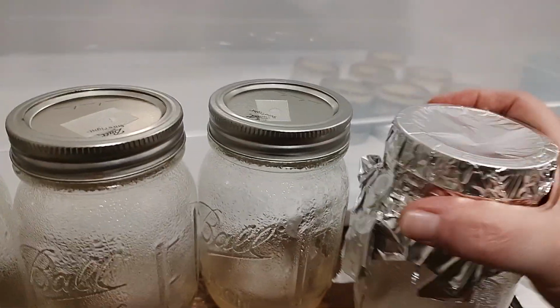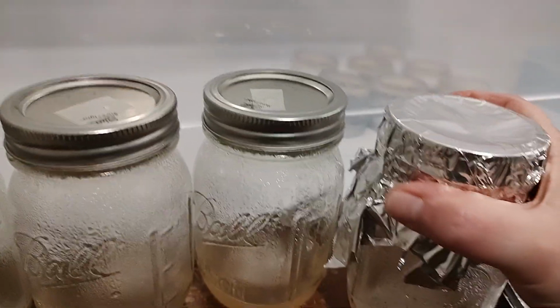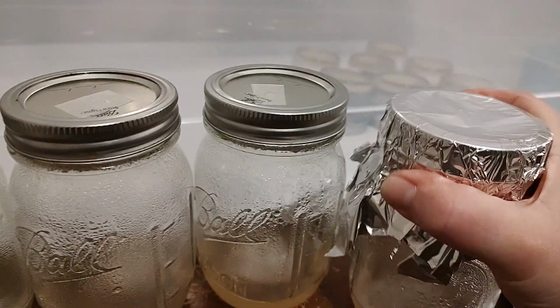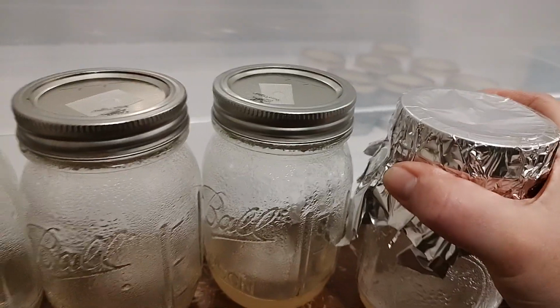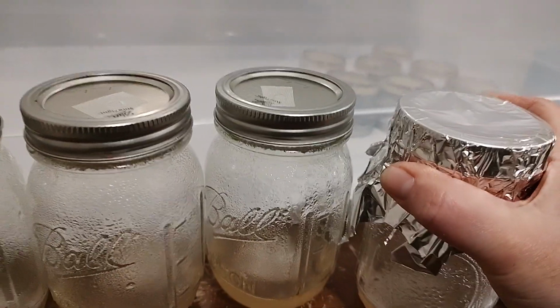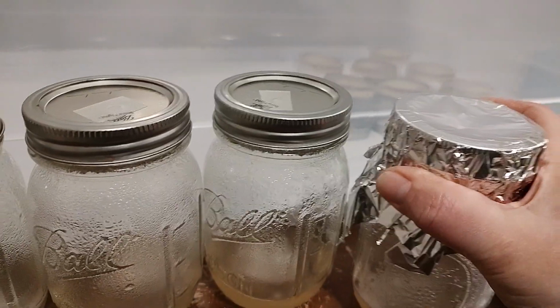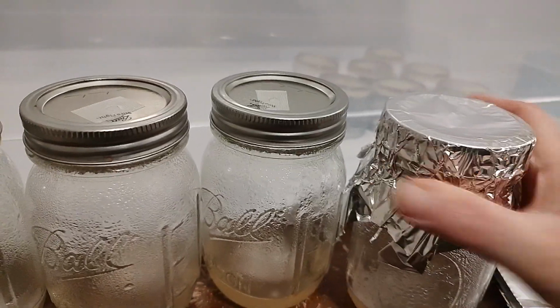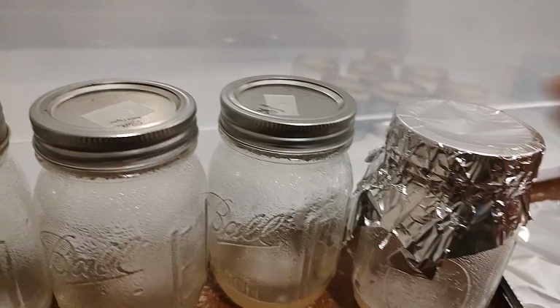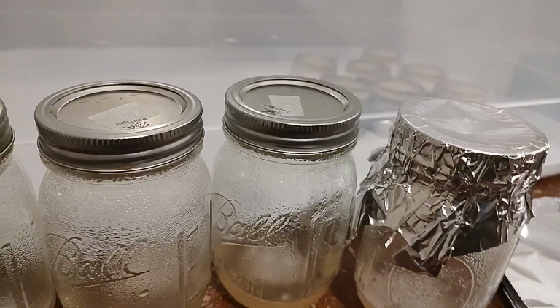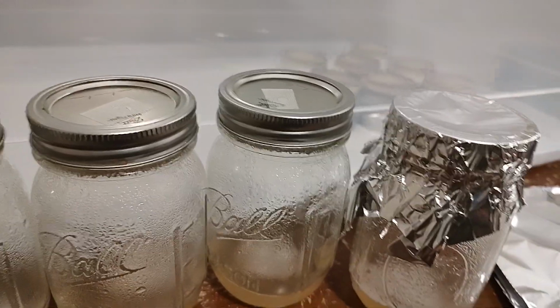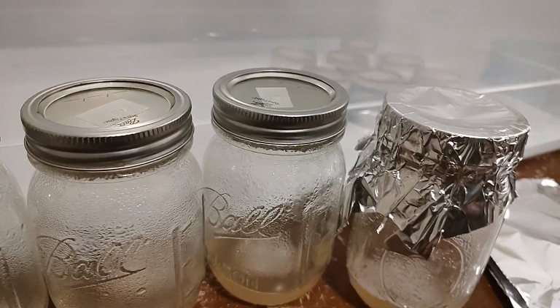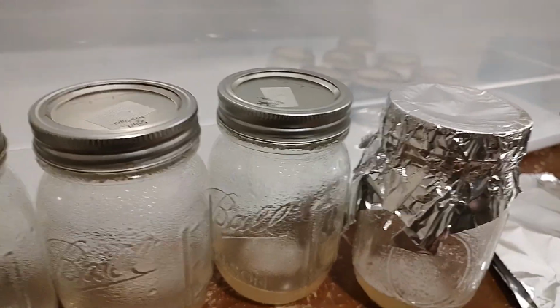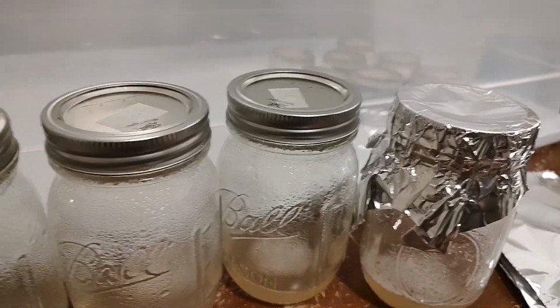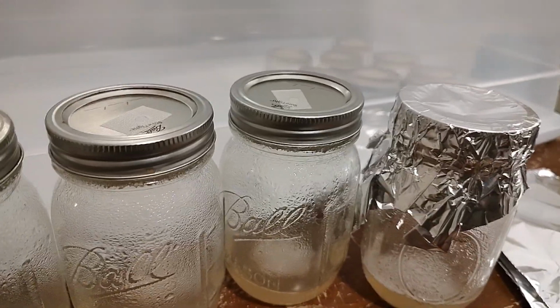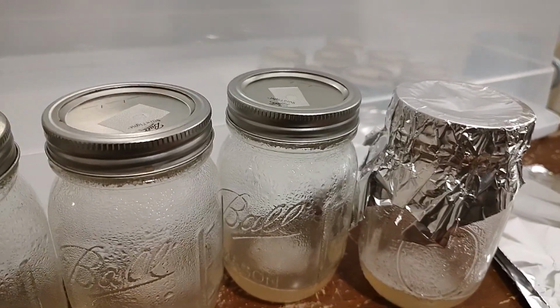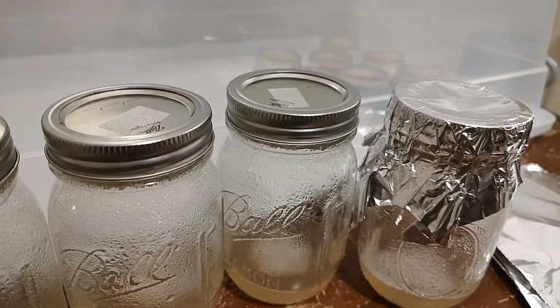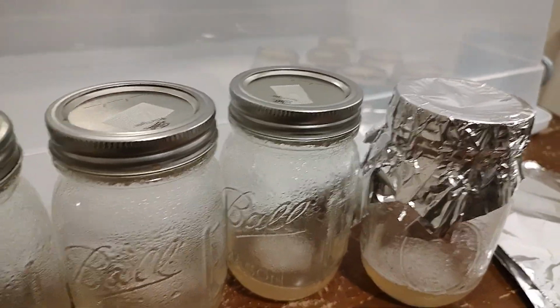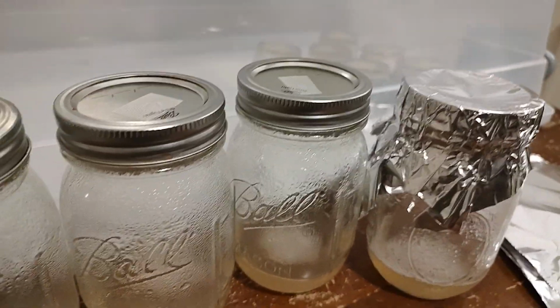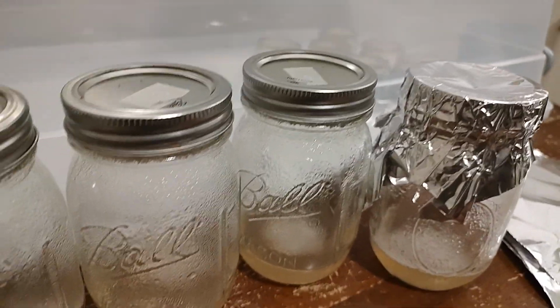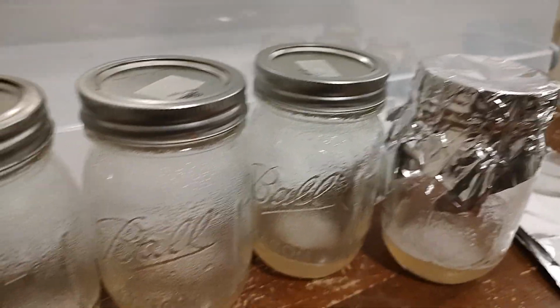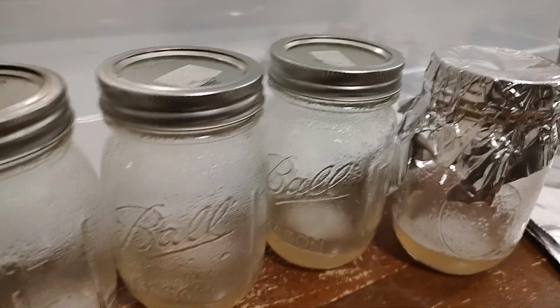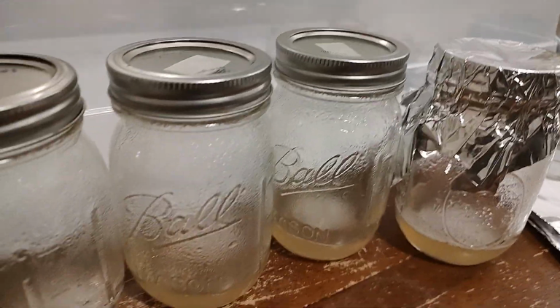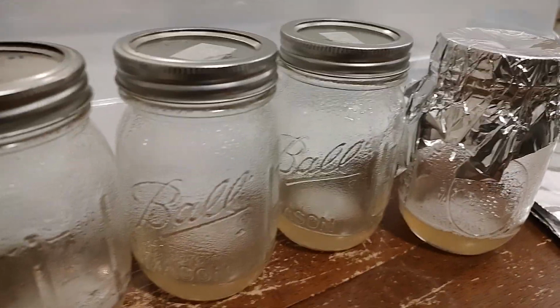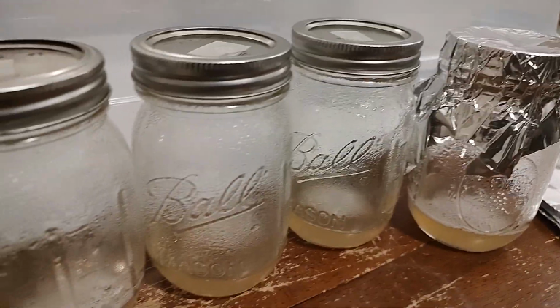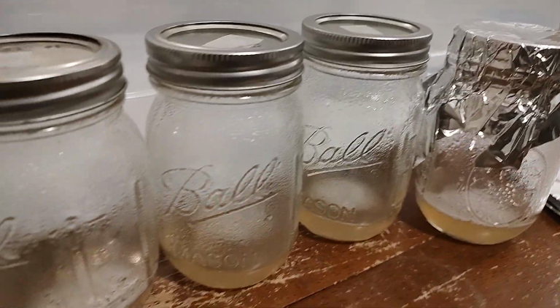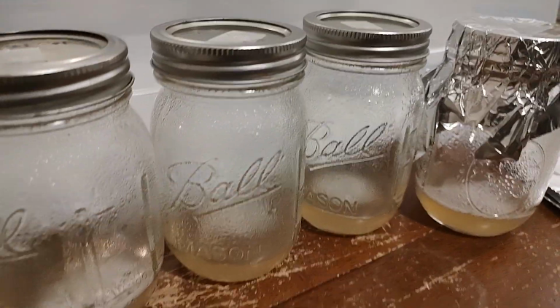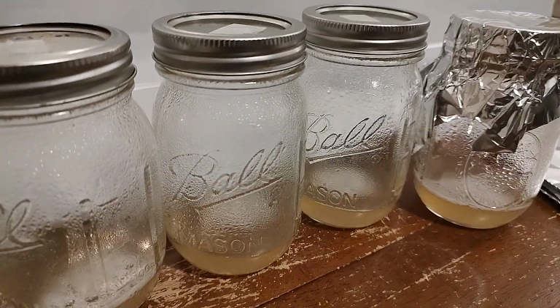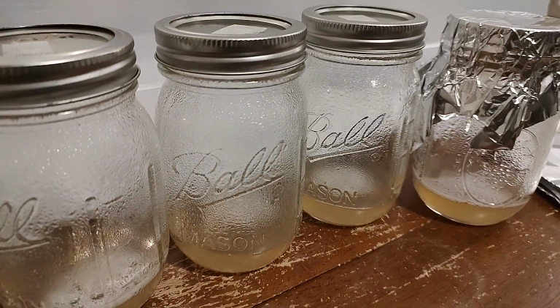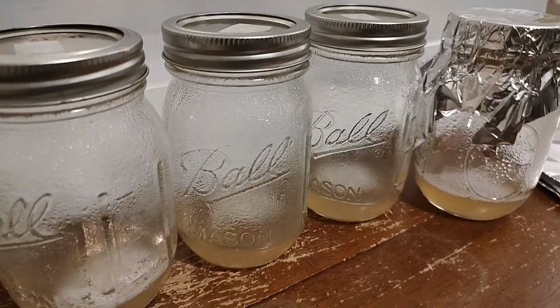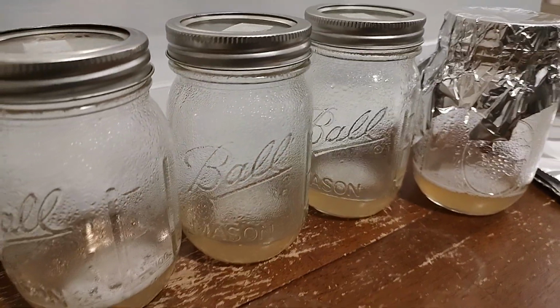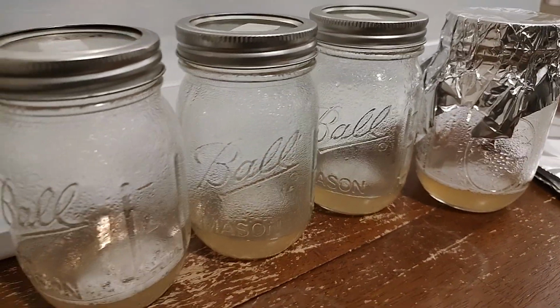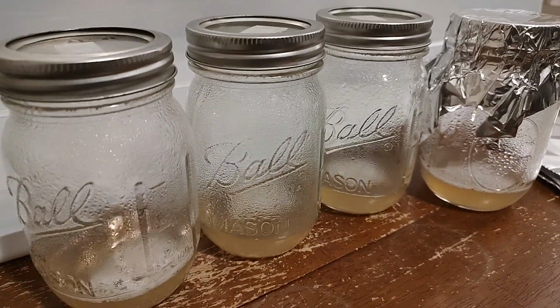So again, 45 minutes at 15 psi on the slurry recipe.